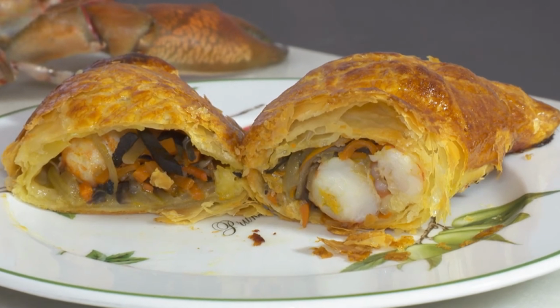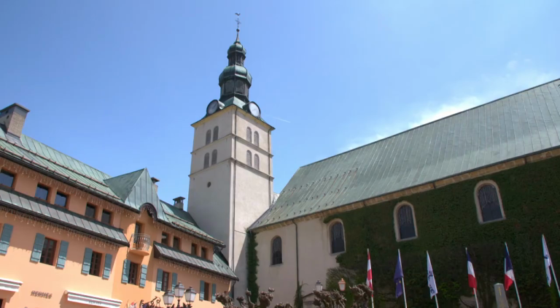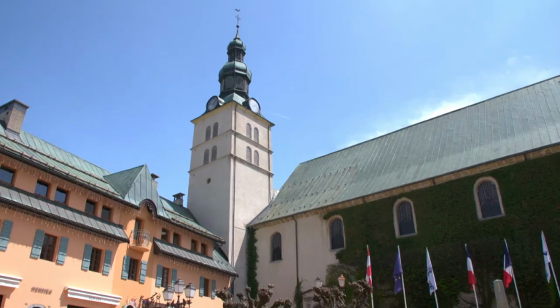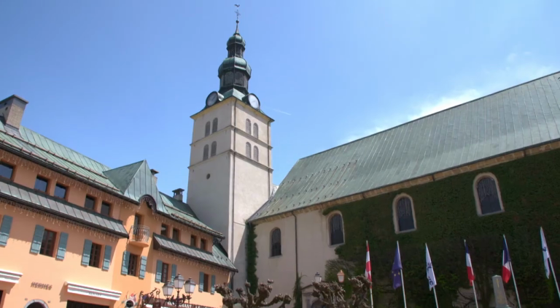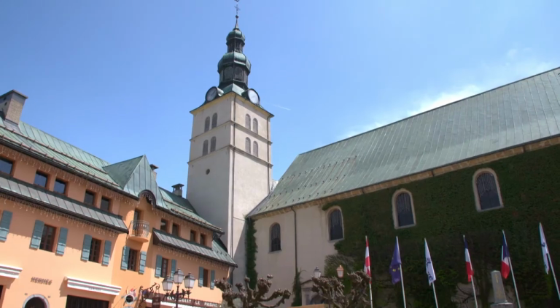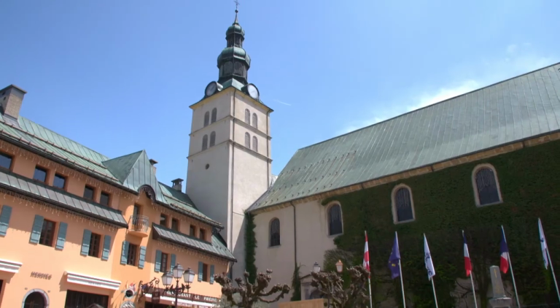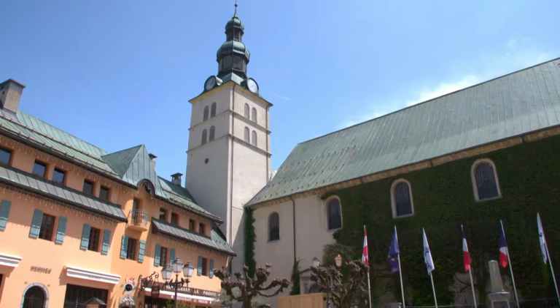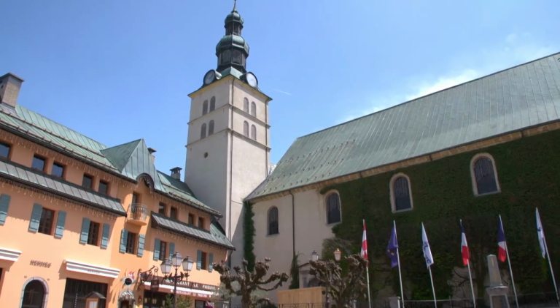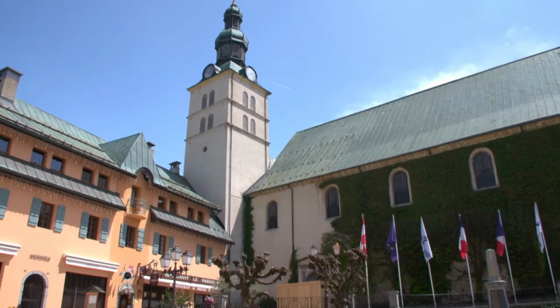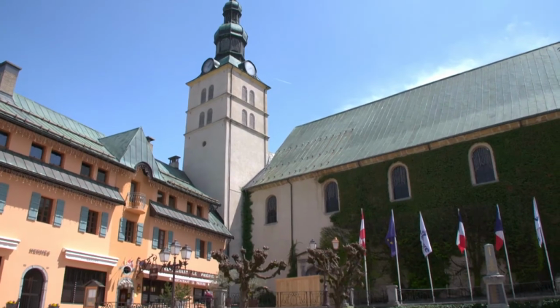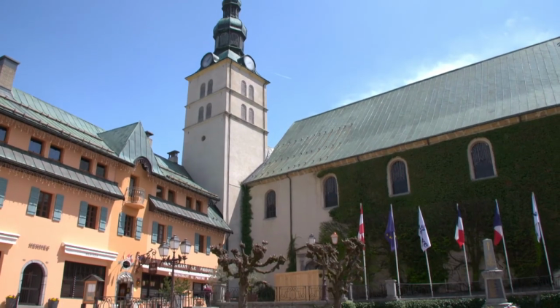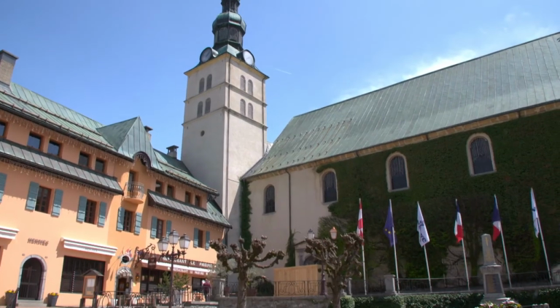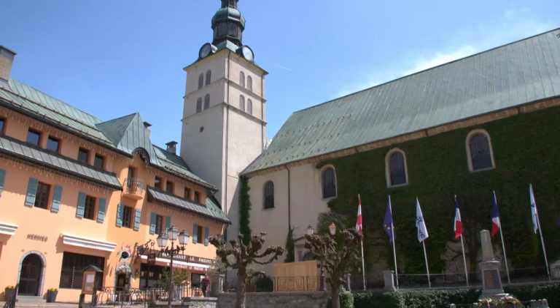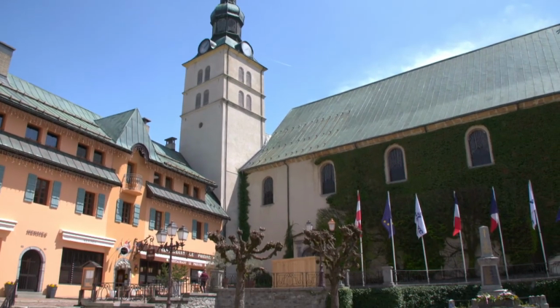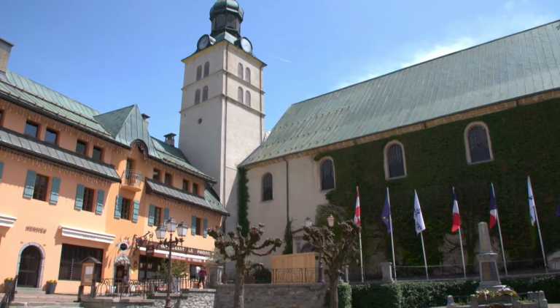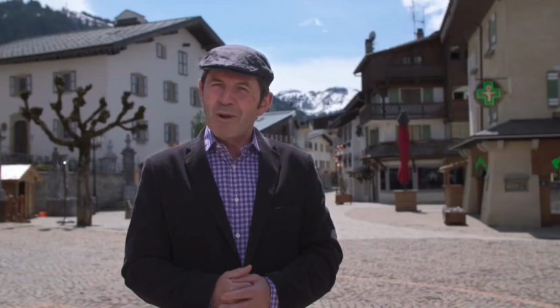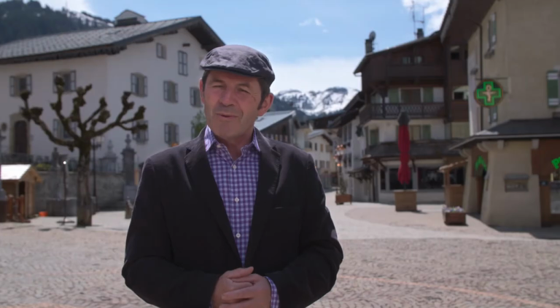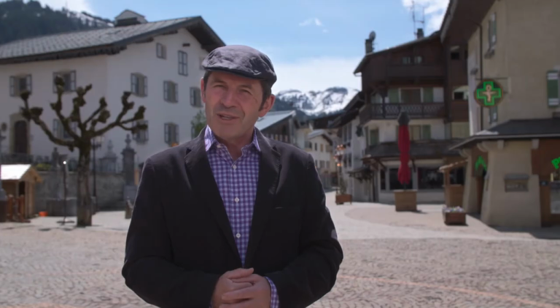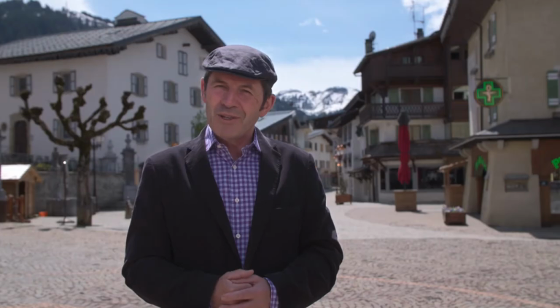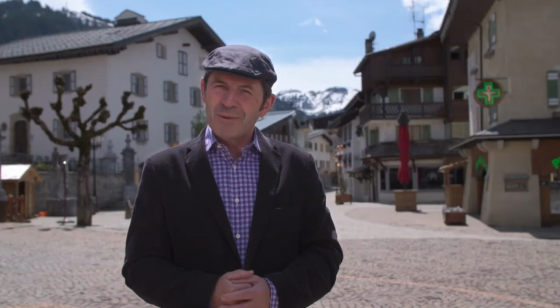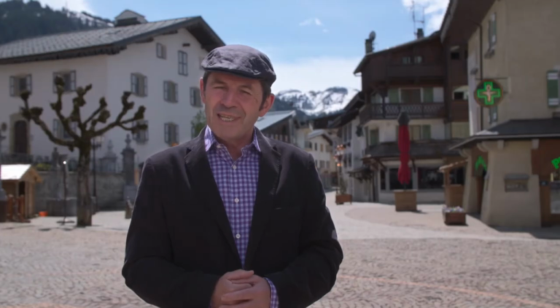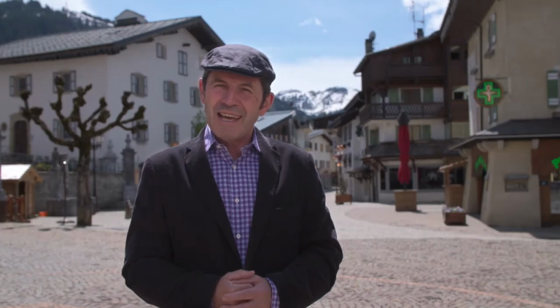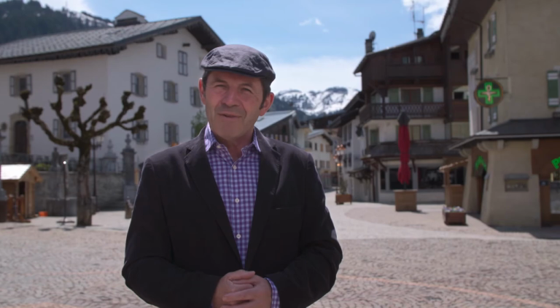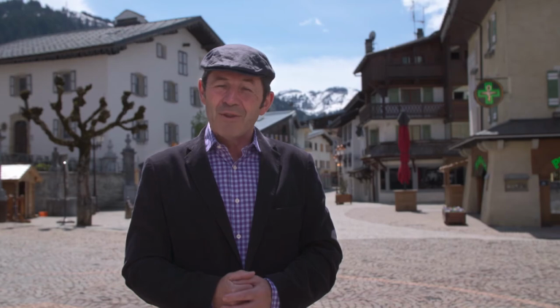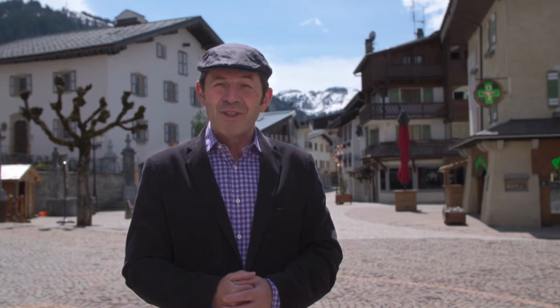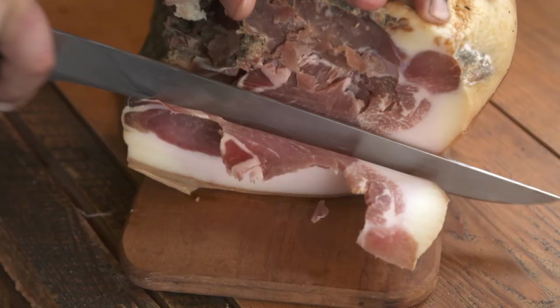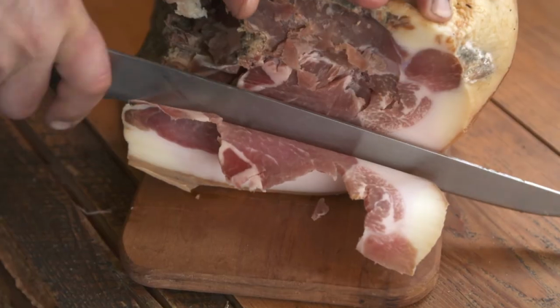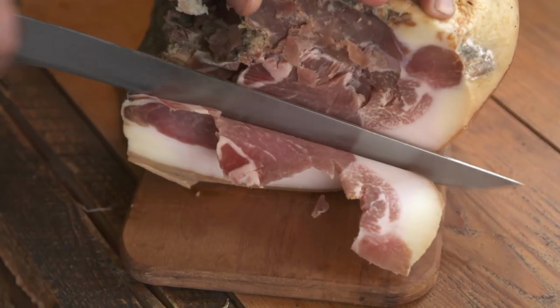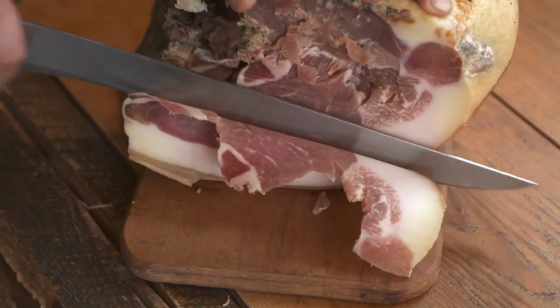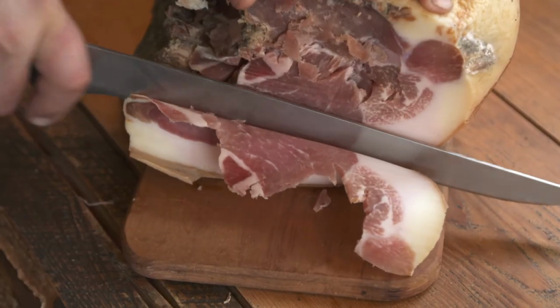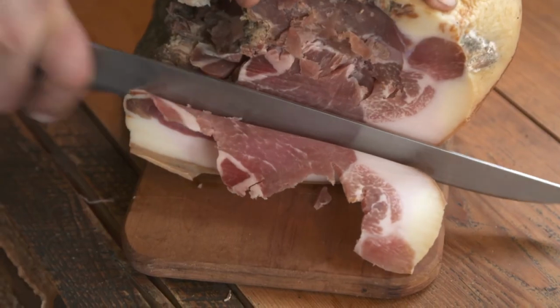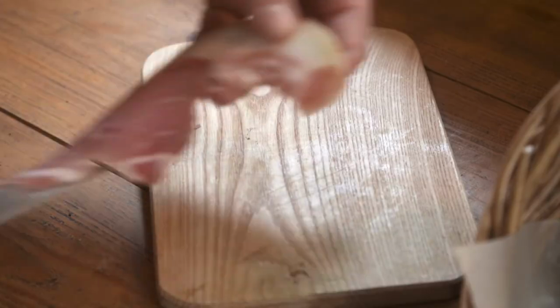Tomorrow we are still in the Savoie Mont Blanc region to discover the delicious charcuteries.